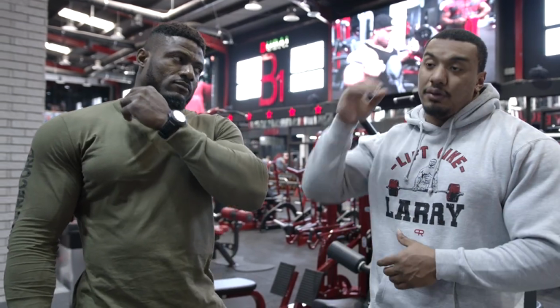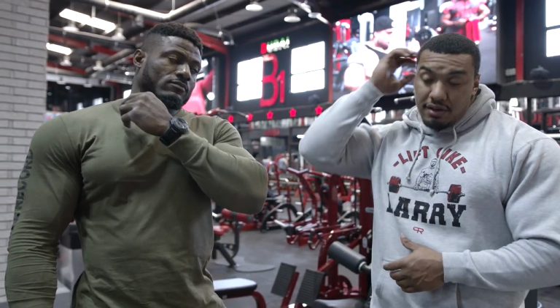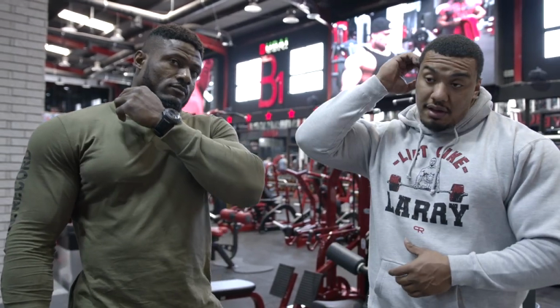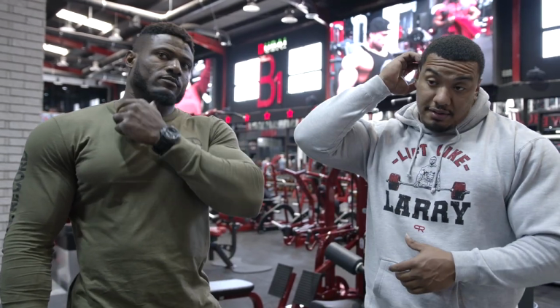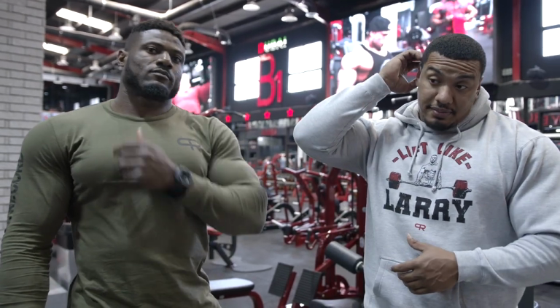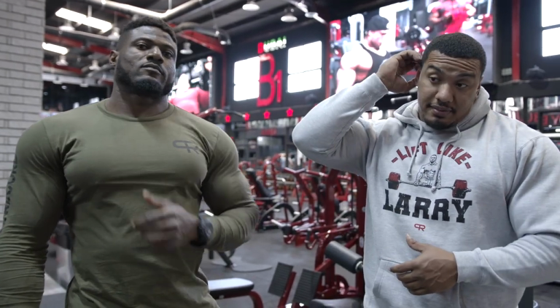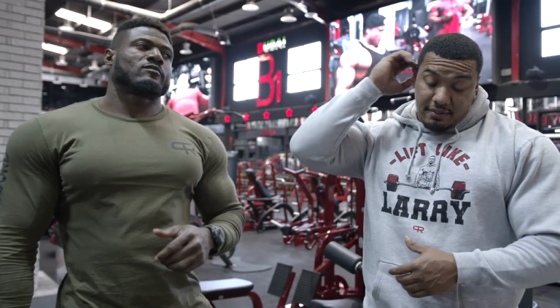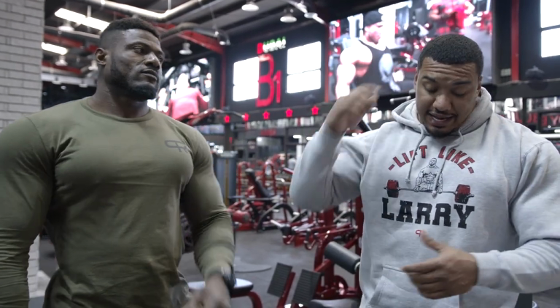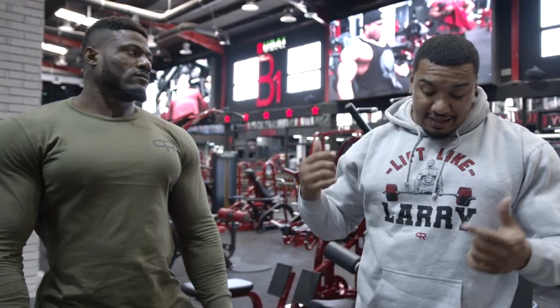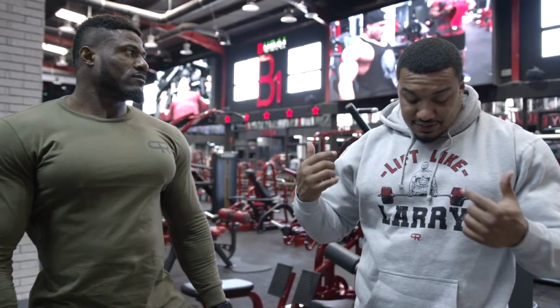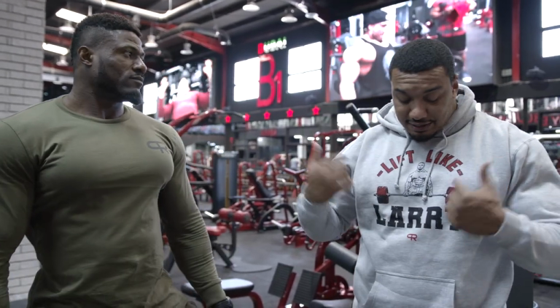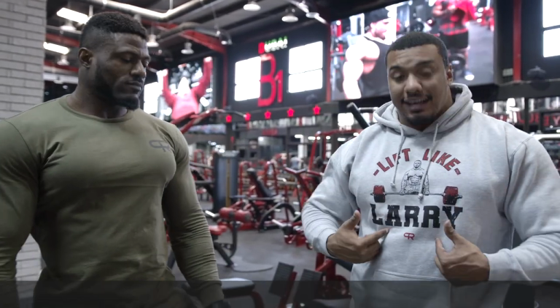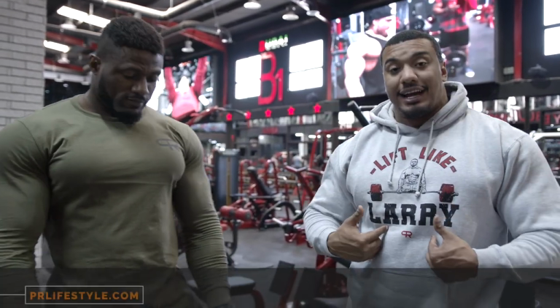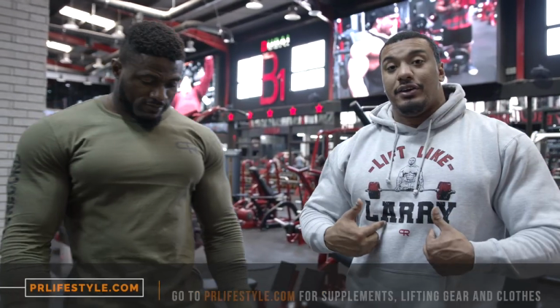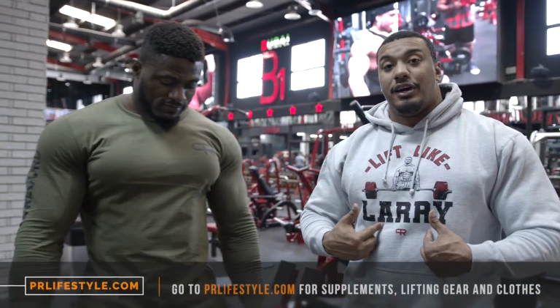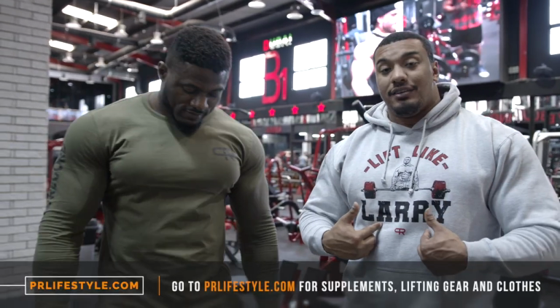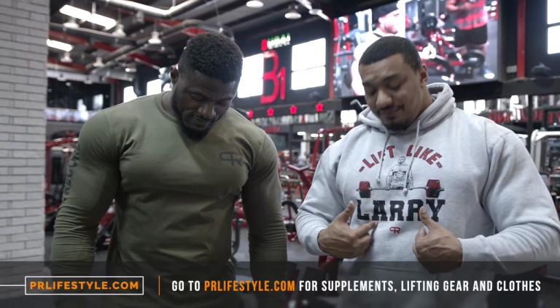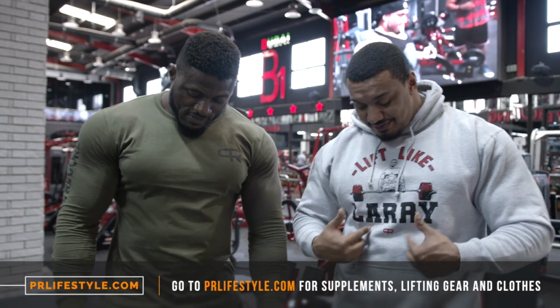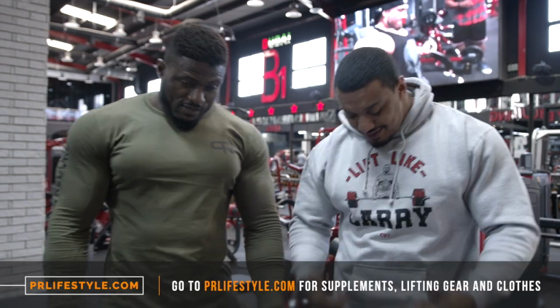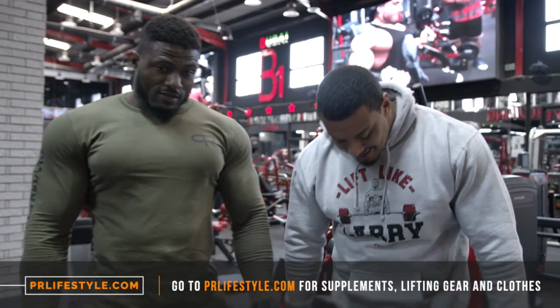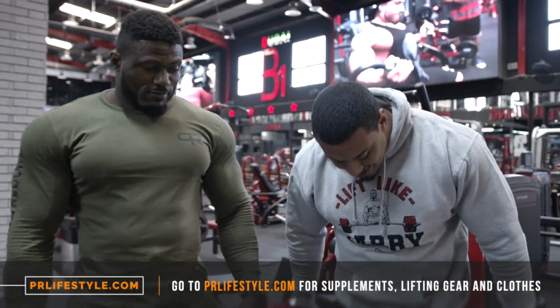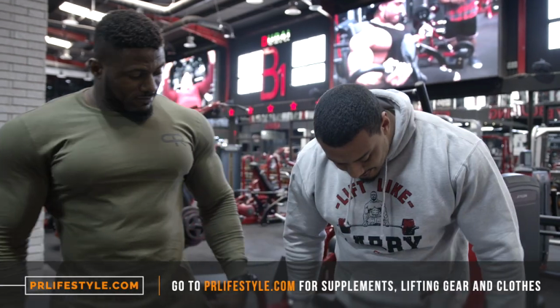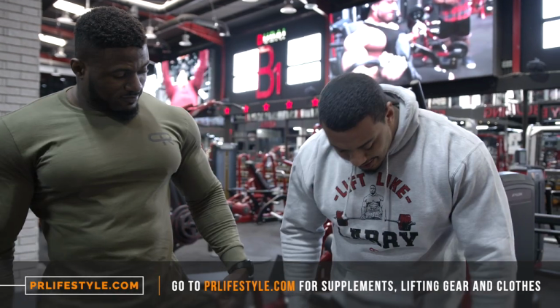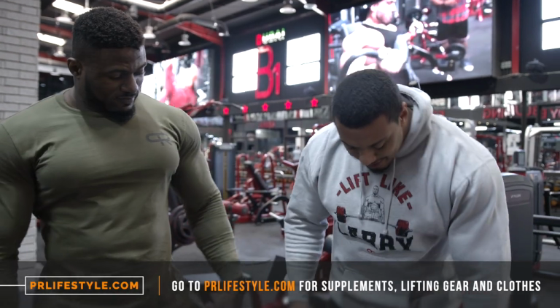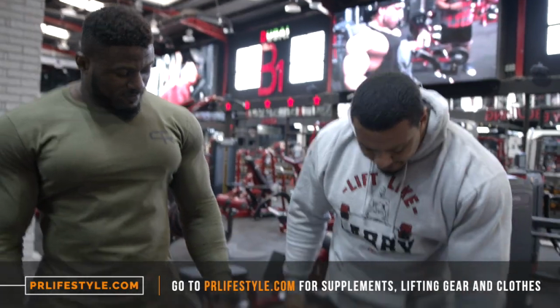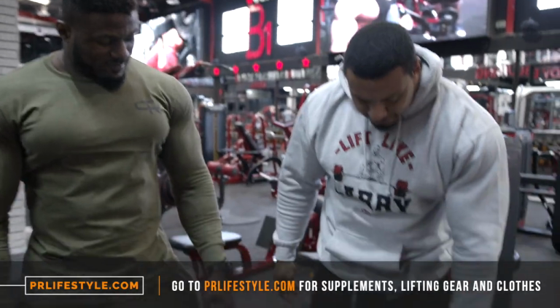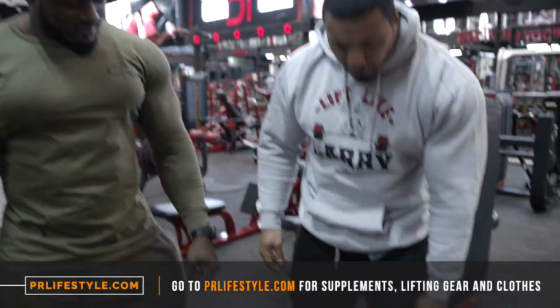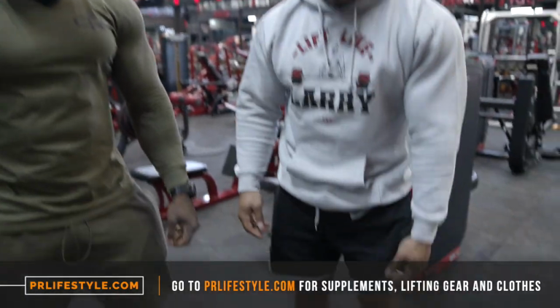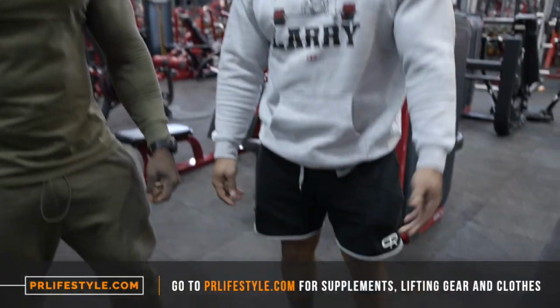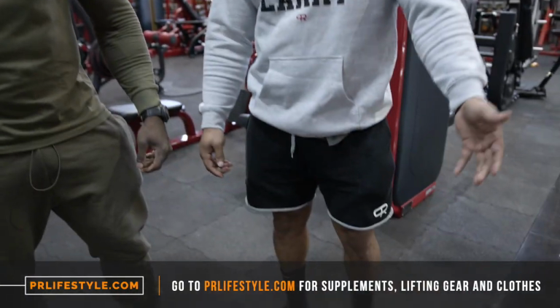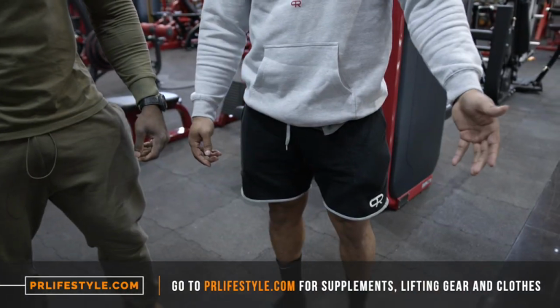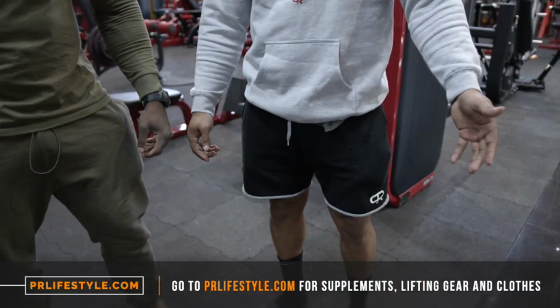We got the Lift Like Larry hoodie on with the raw HPR shorts.